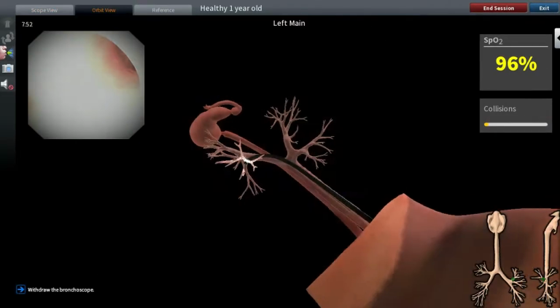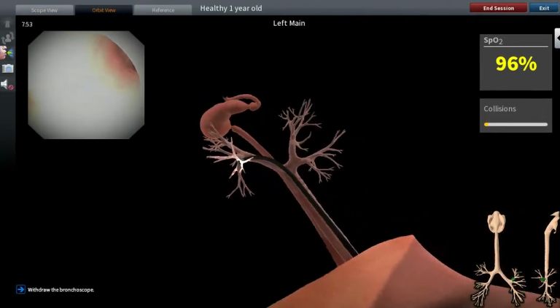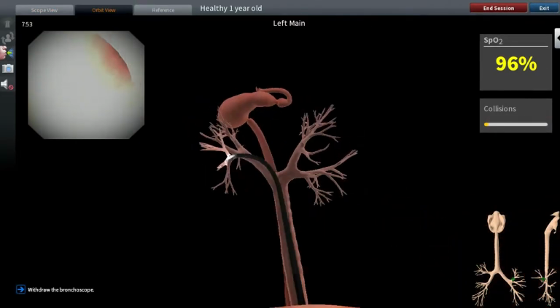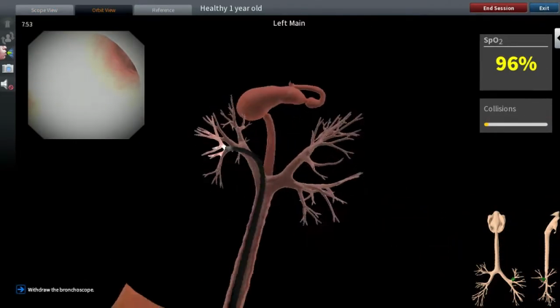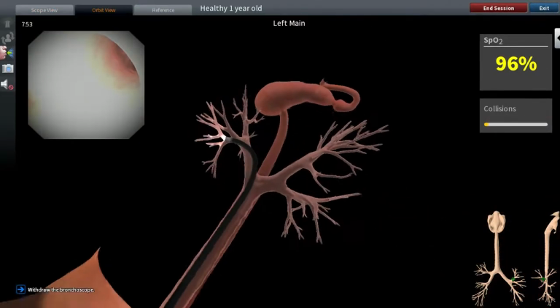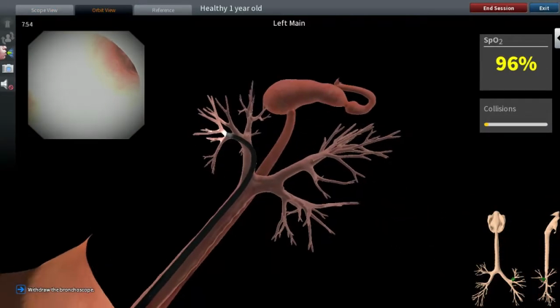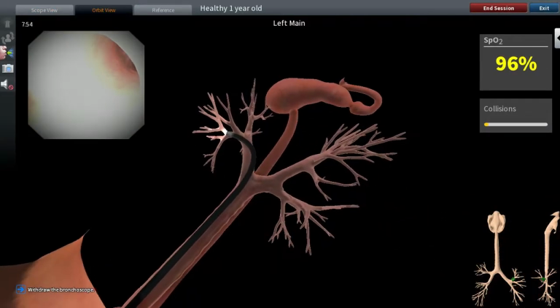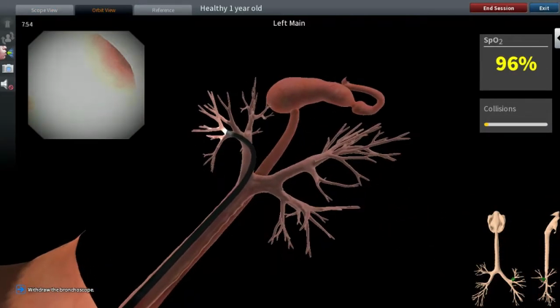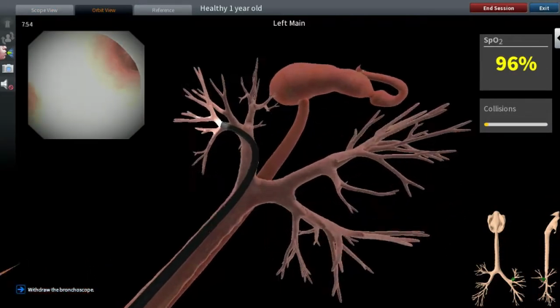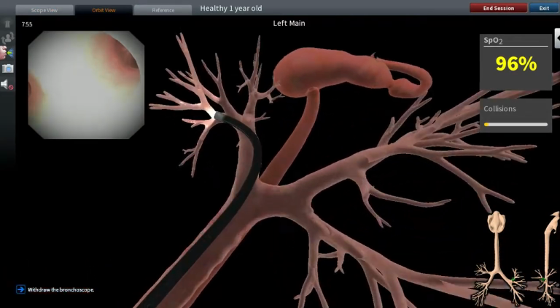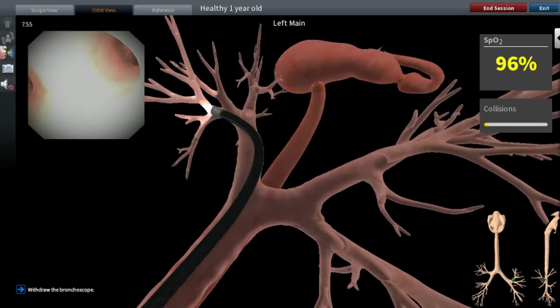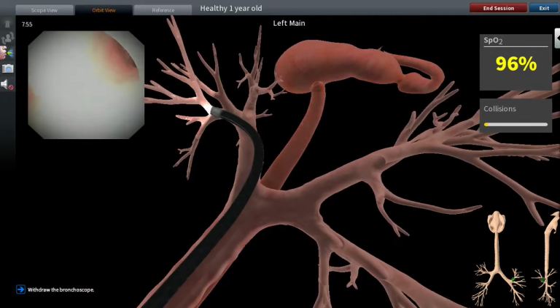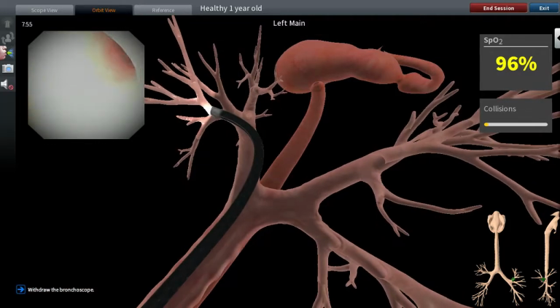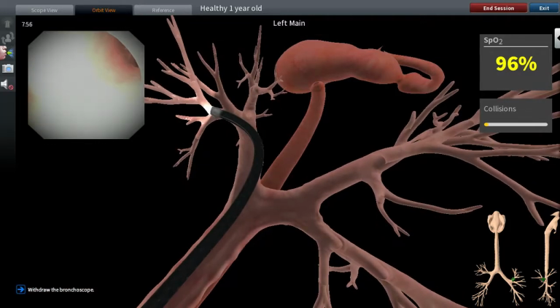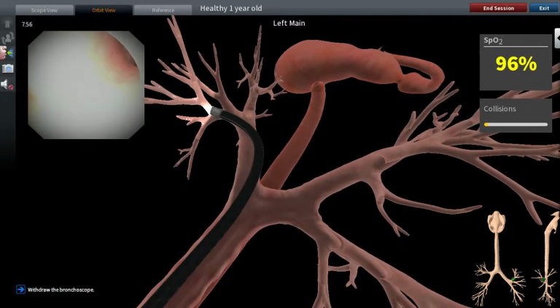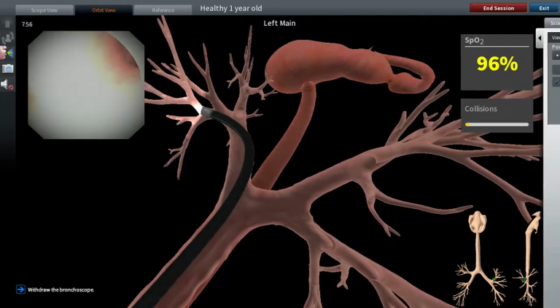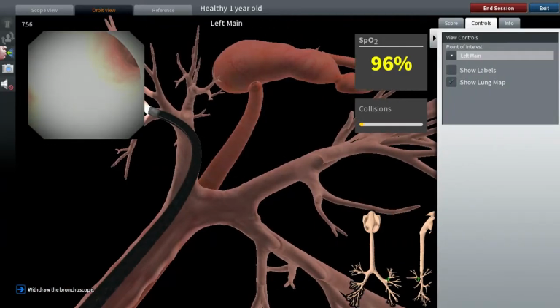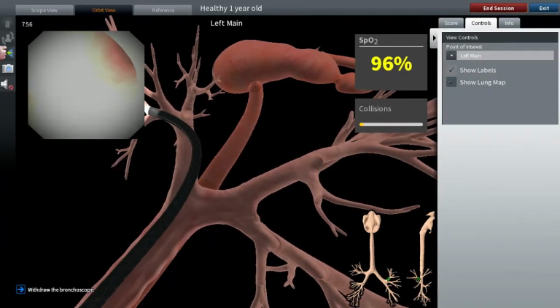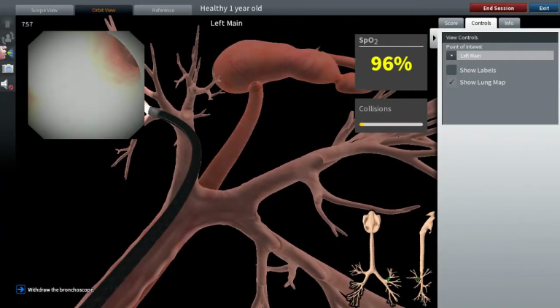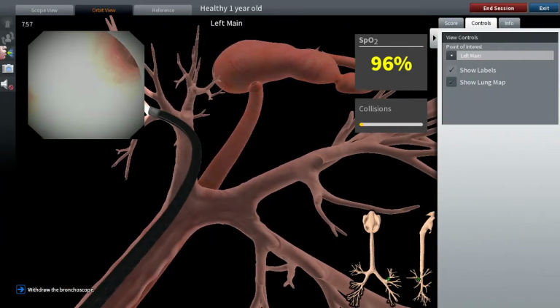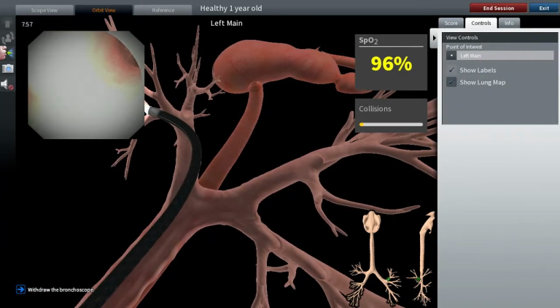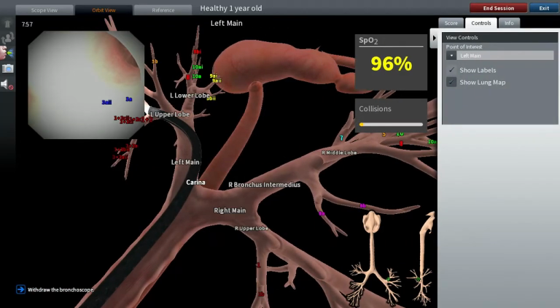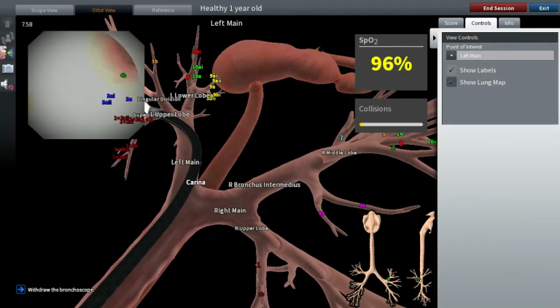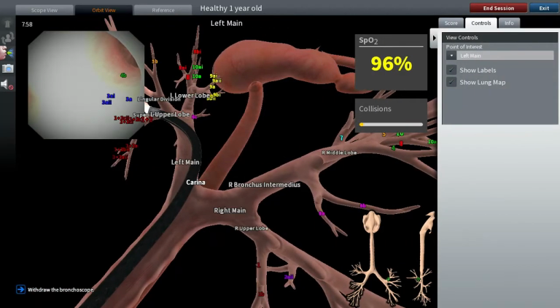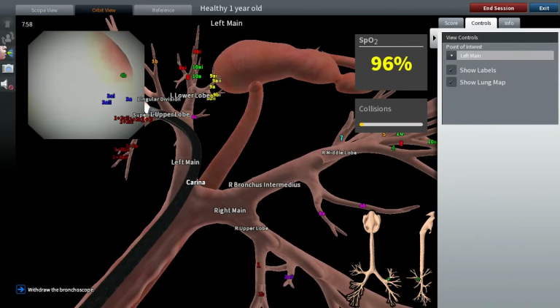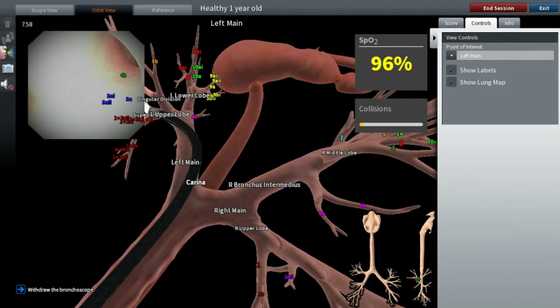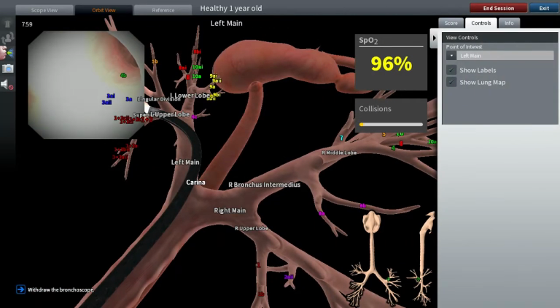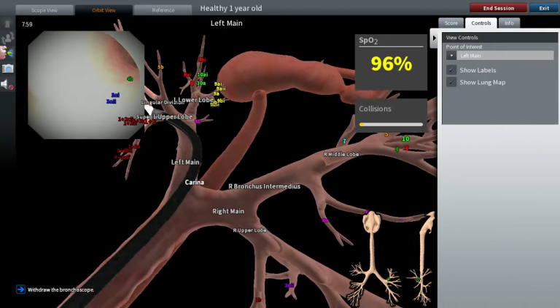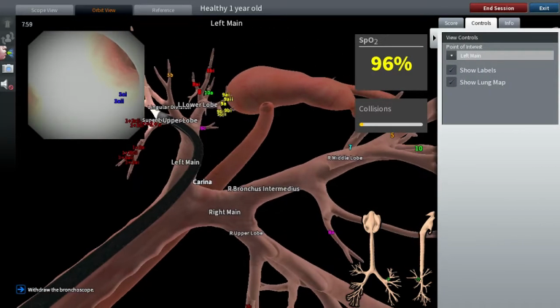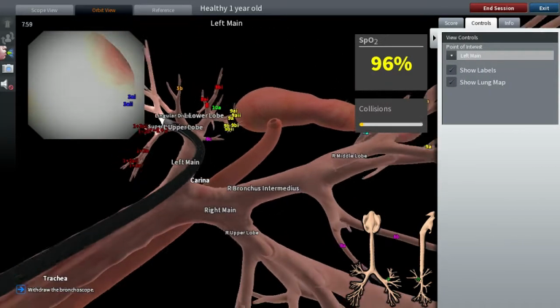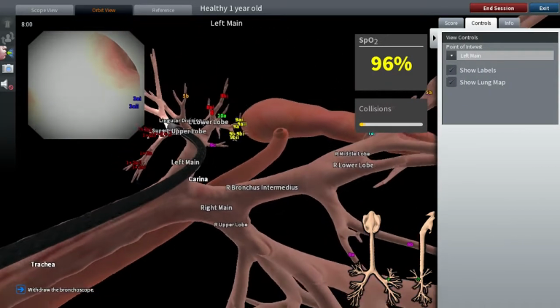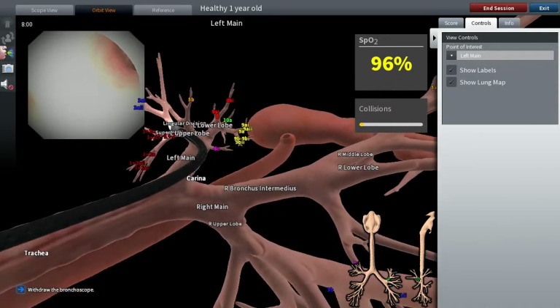Our 3D mode lets you view the entire upper airway and bronchial tree during scenarios to gain a greater understanding of anatomy.